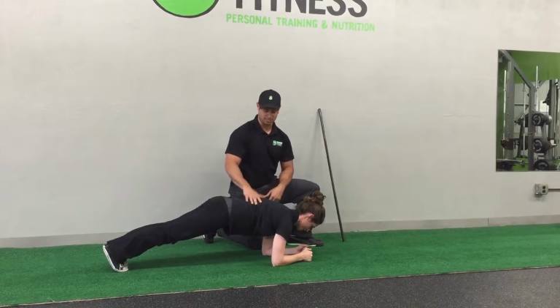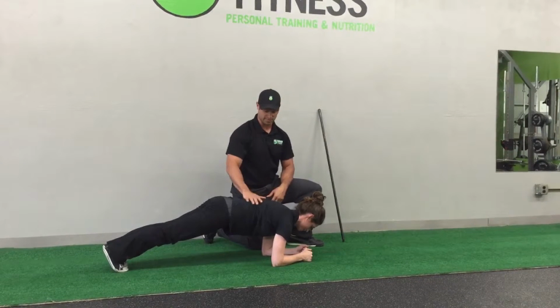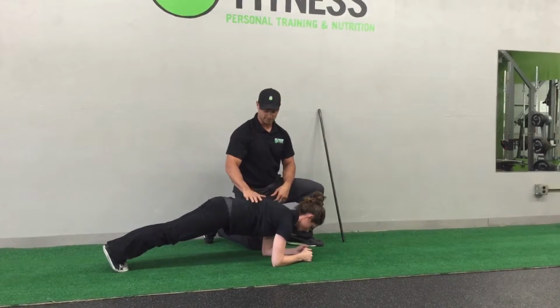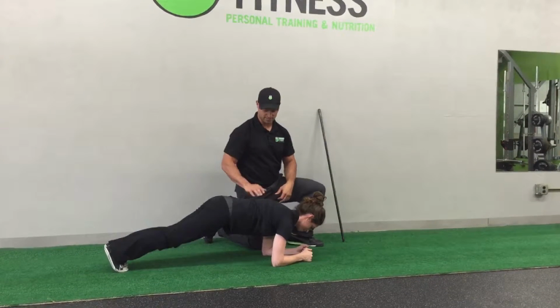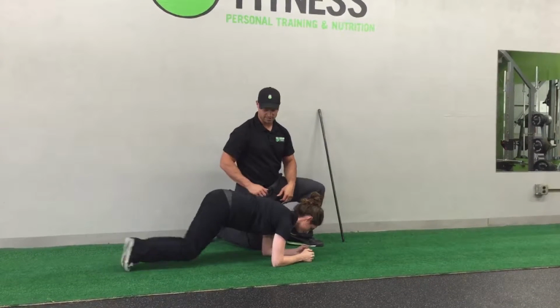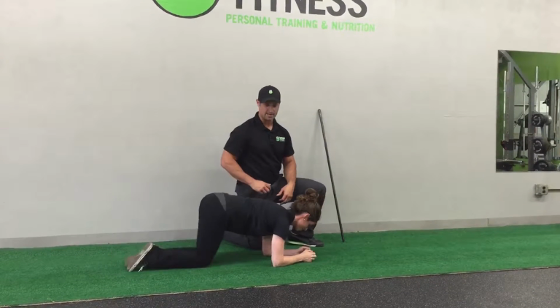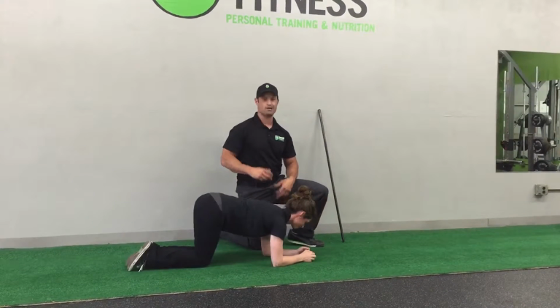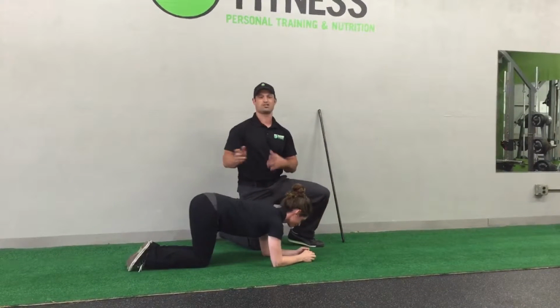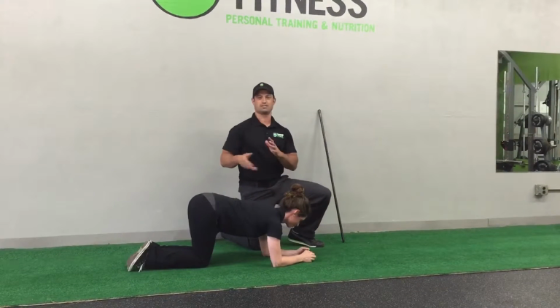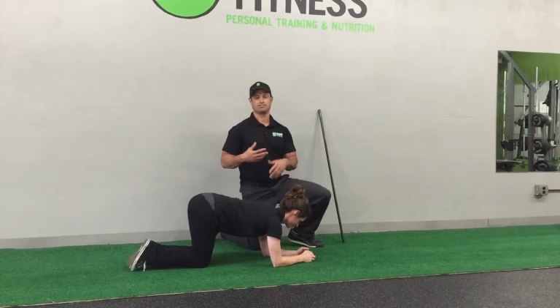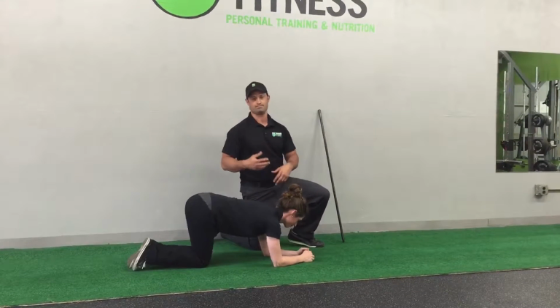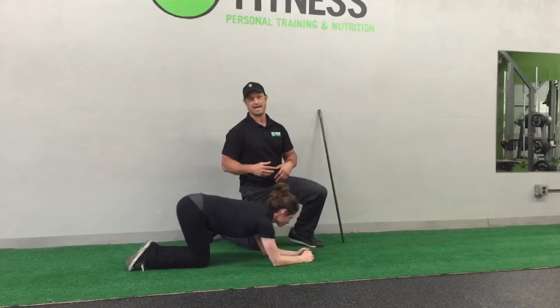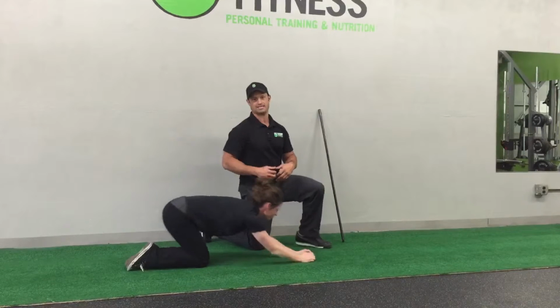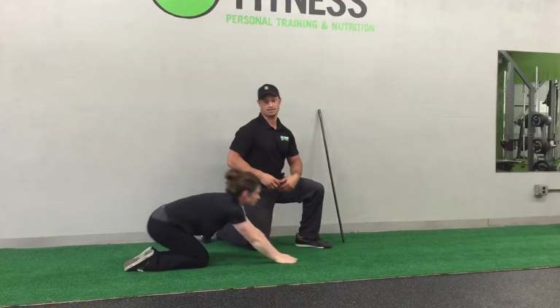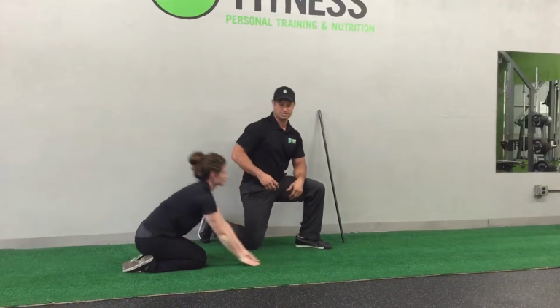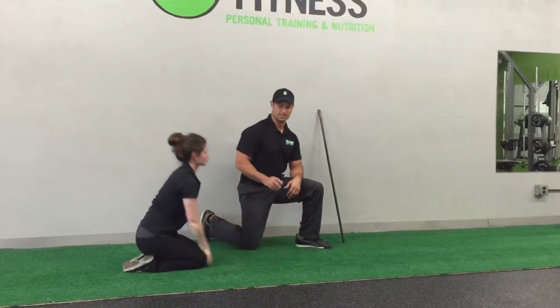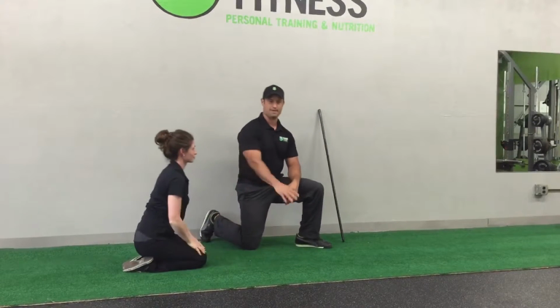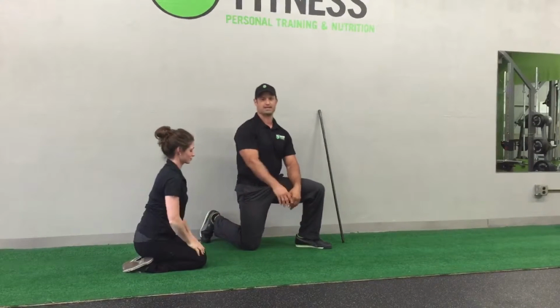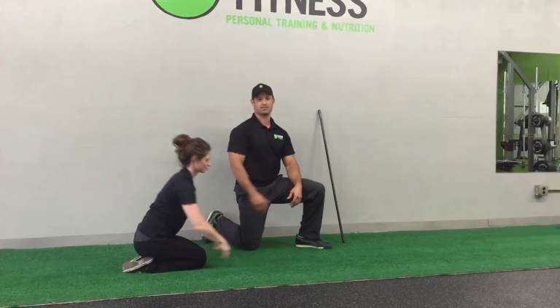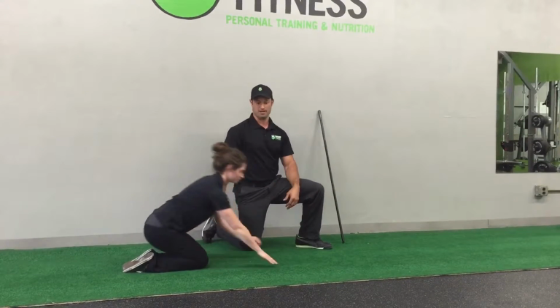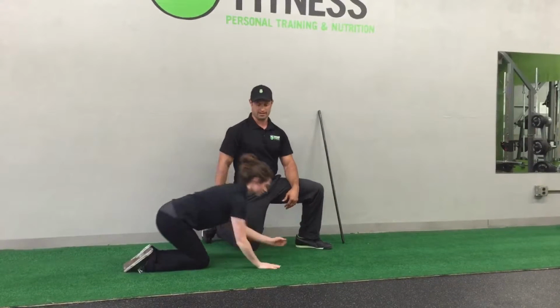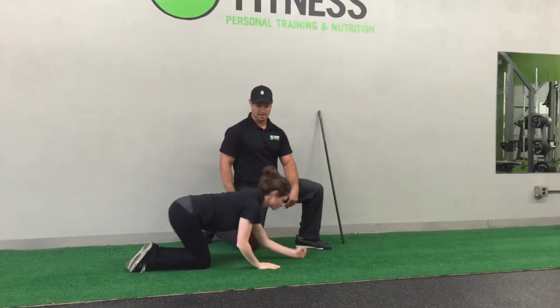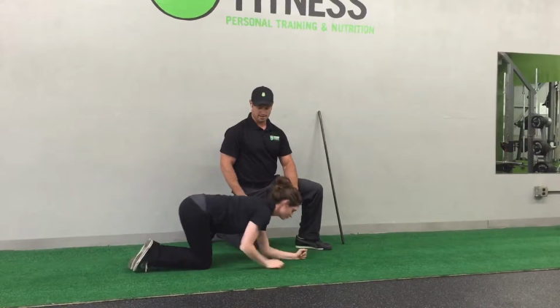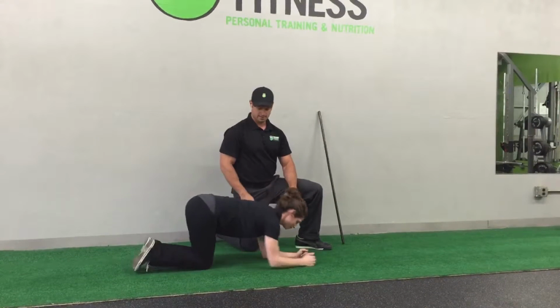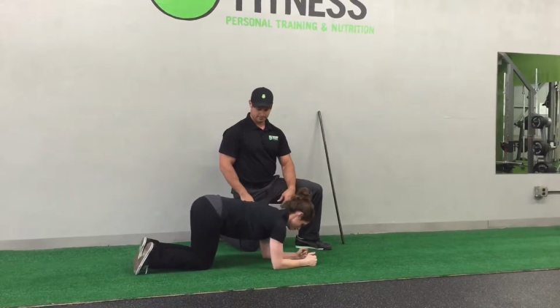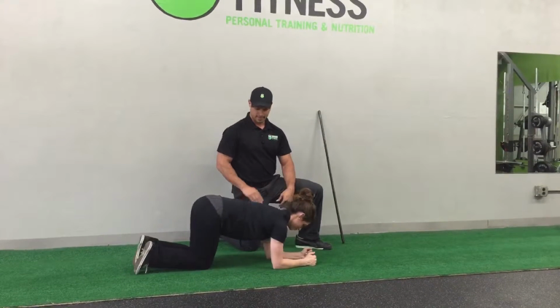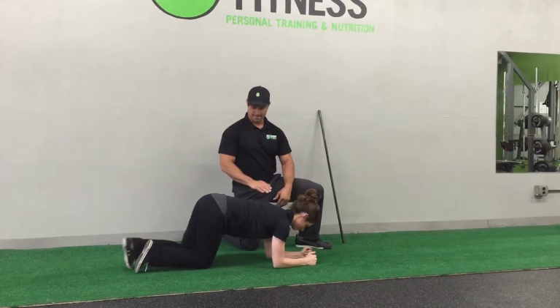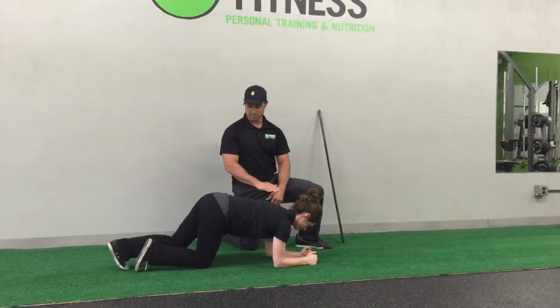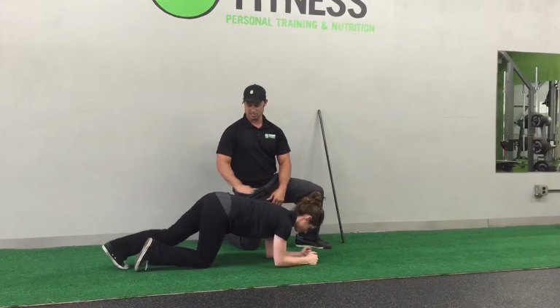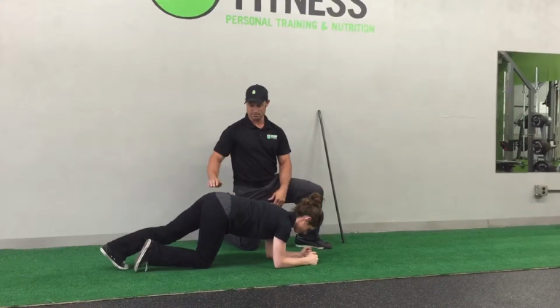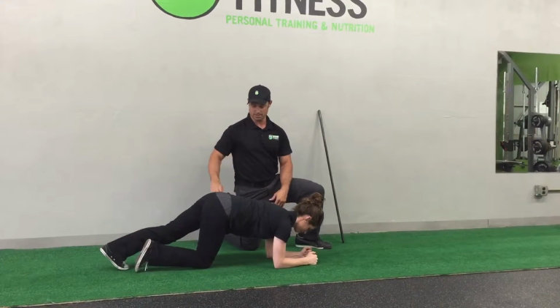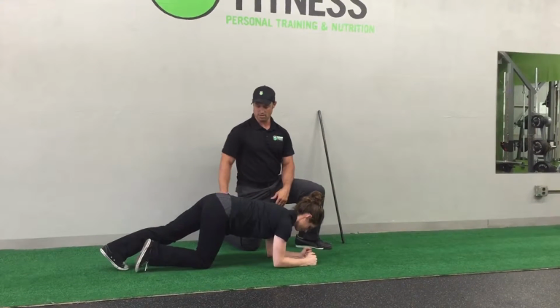Just relax for a second. Now I'll show you some bad stuff. She's going to get back into the plank, and here she's going to be good.